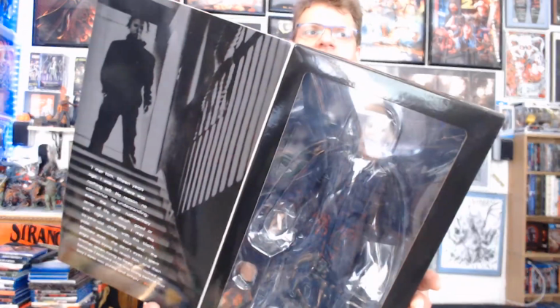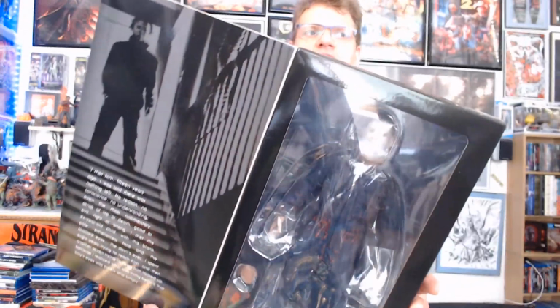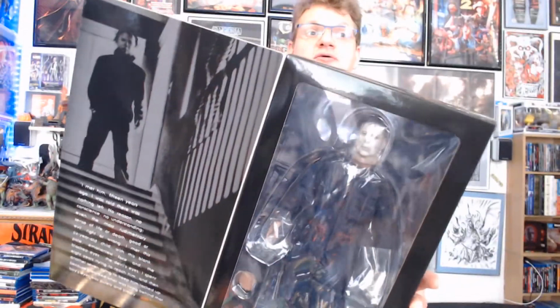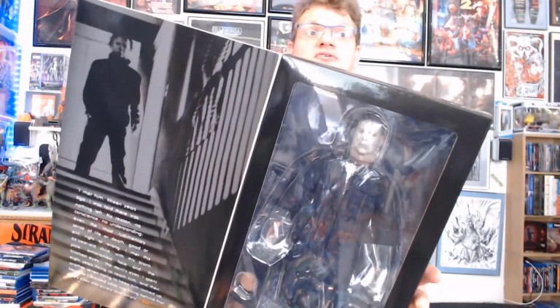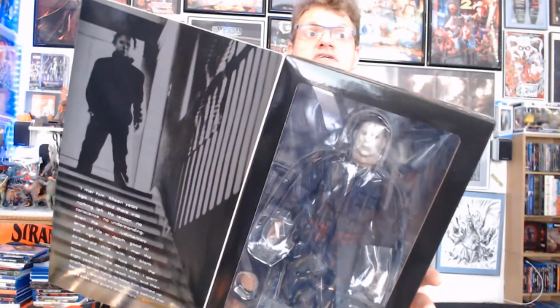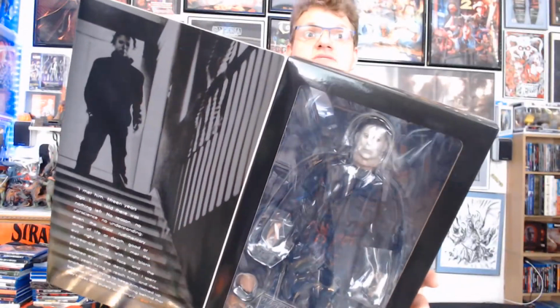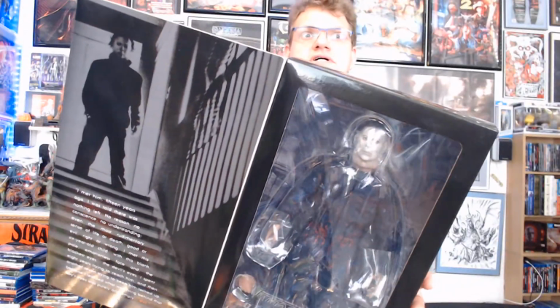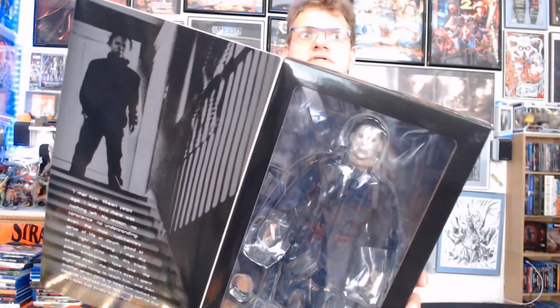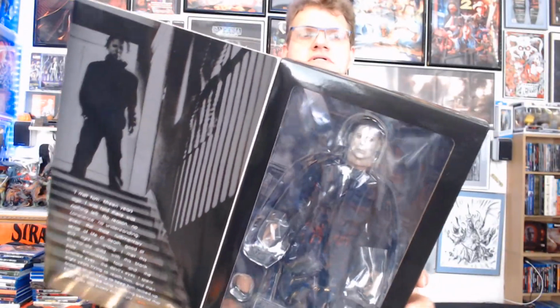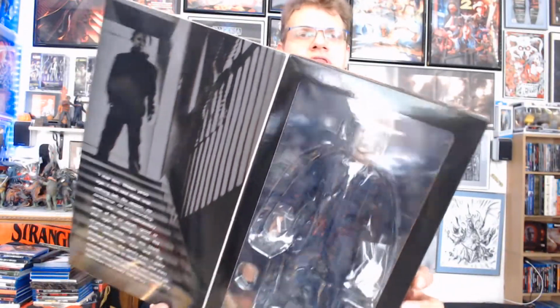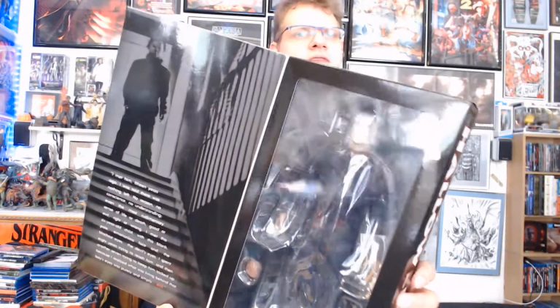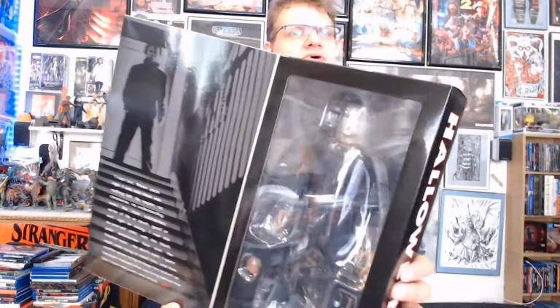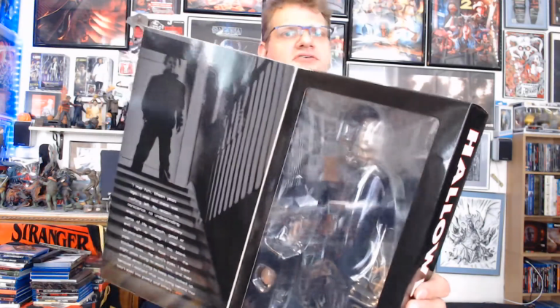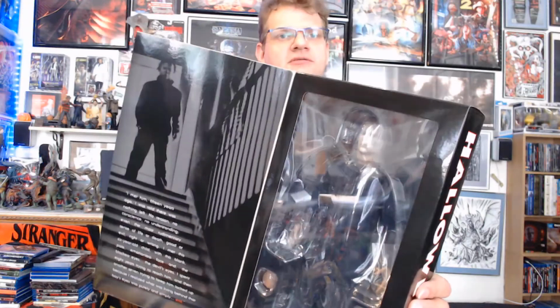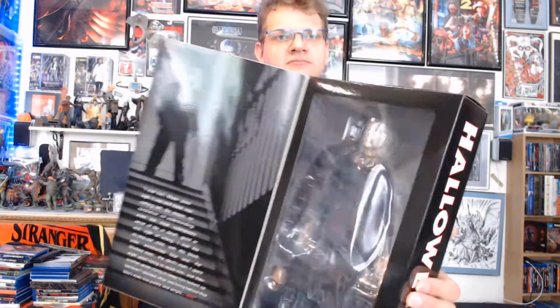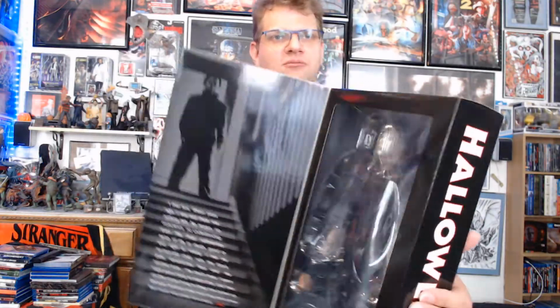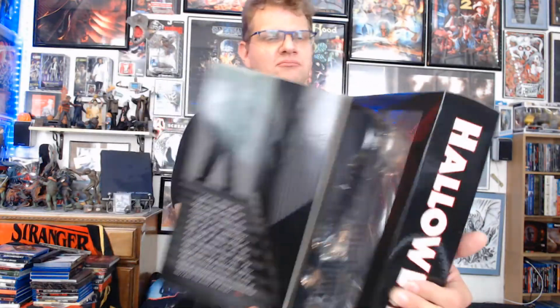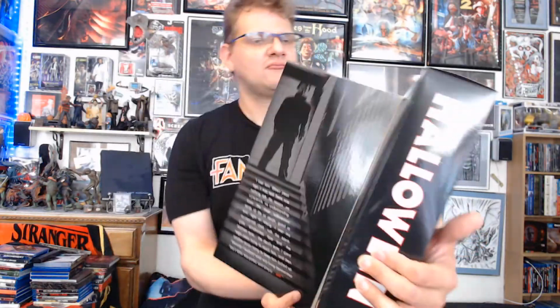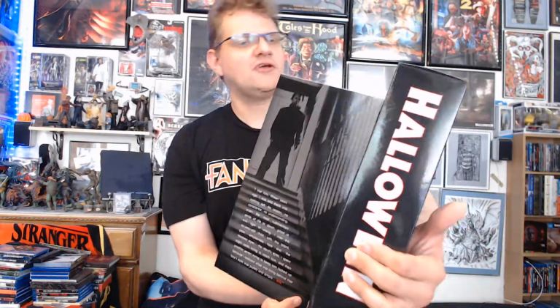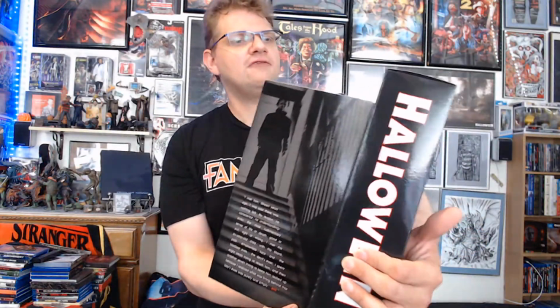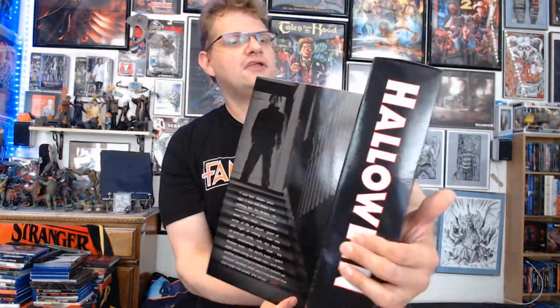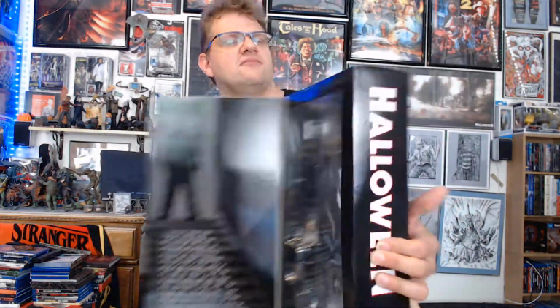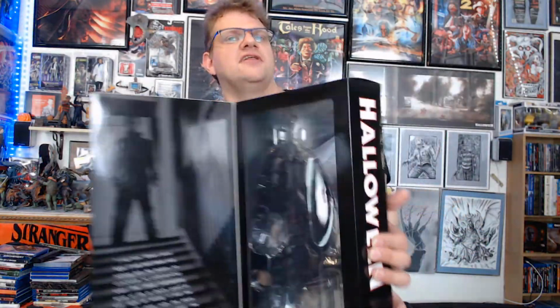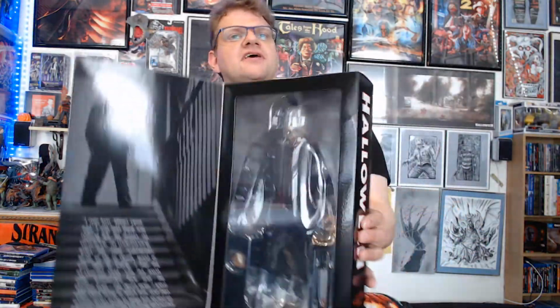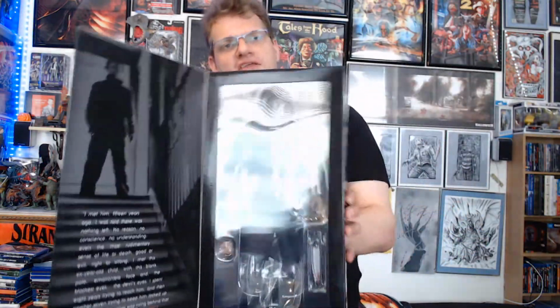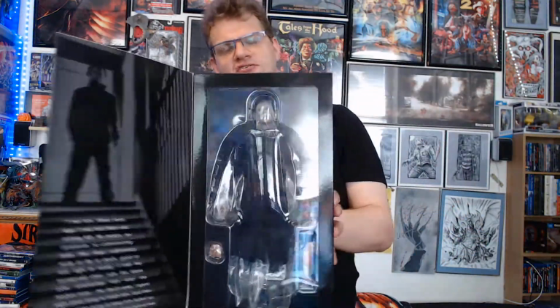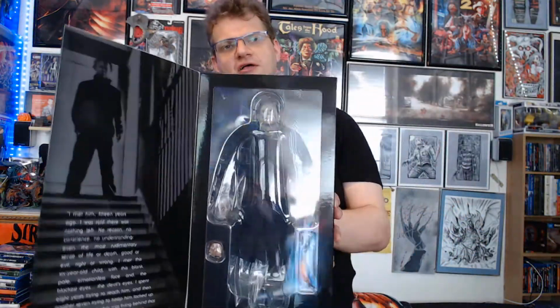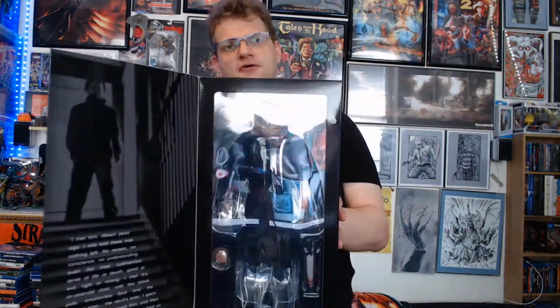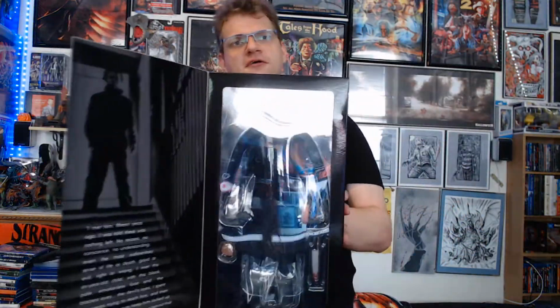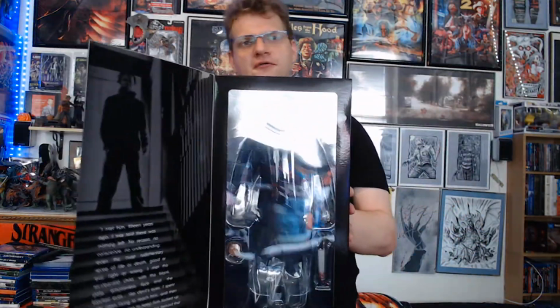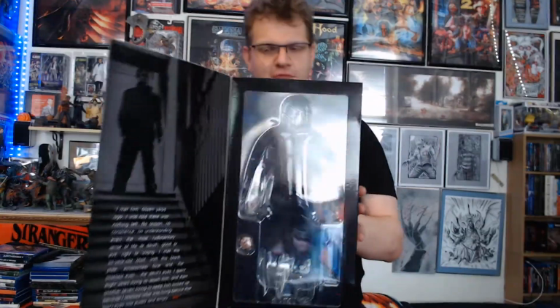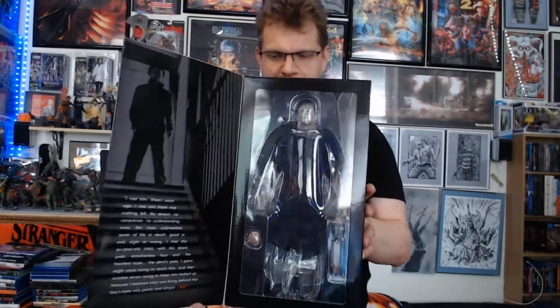So it was not cheap either. But I've wanted something in this scale for Michael for a while, and so when the opportunity came, I grabbed it.